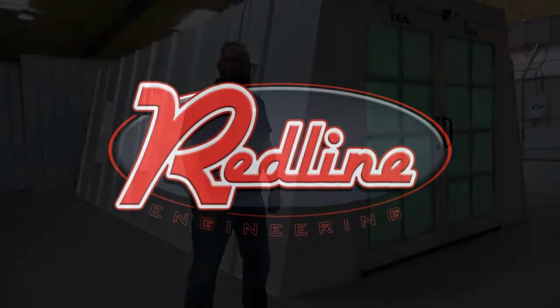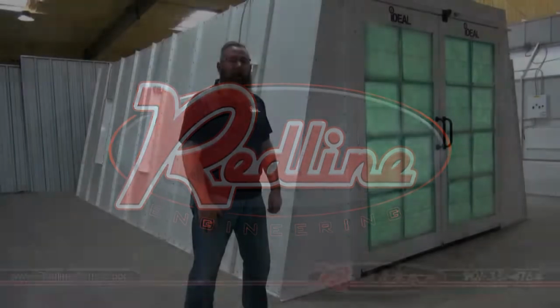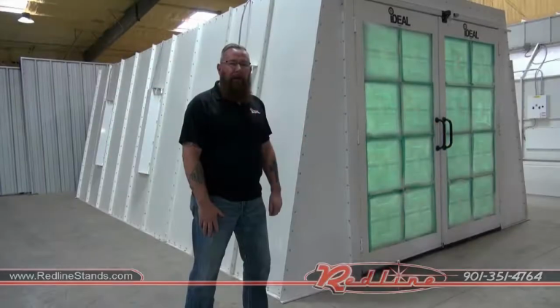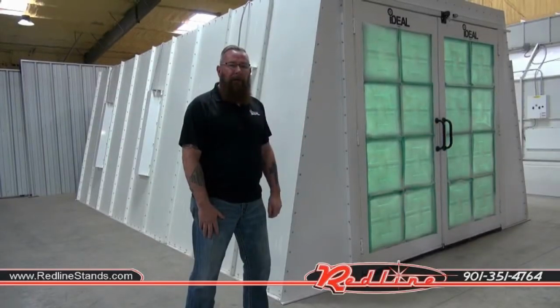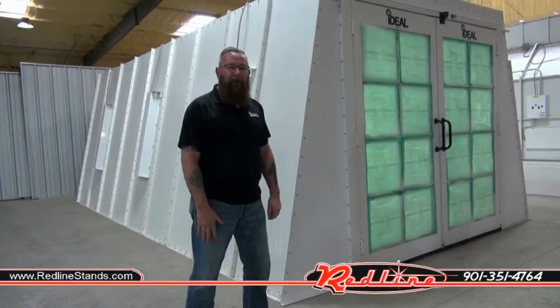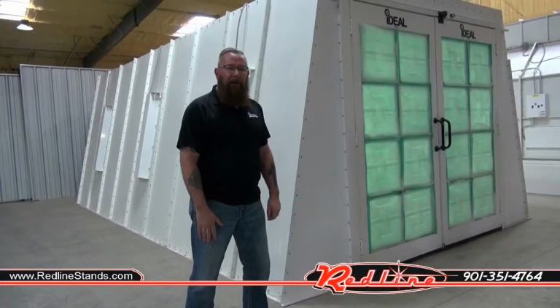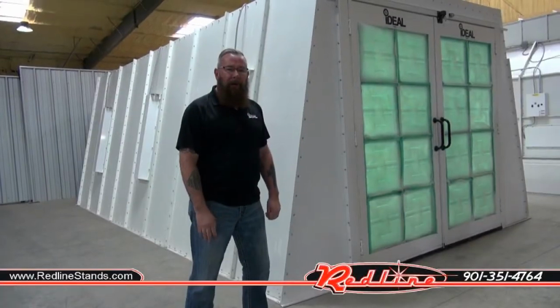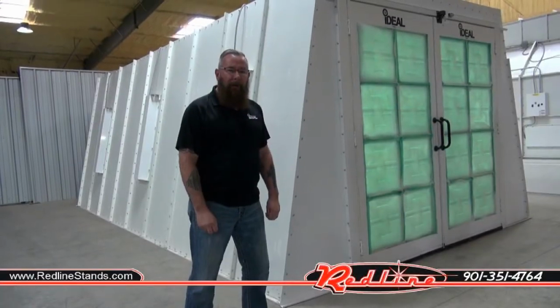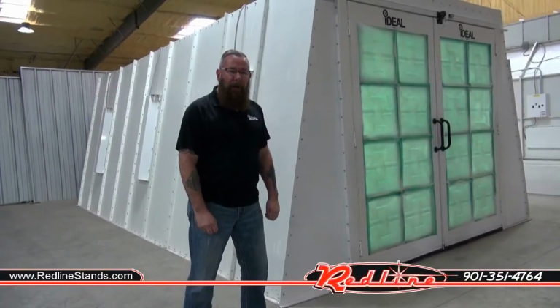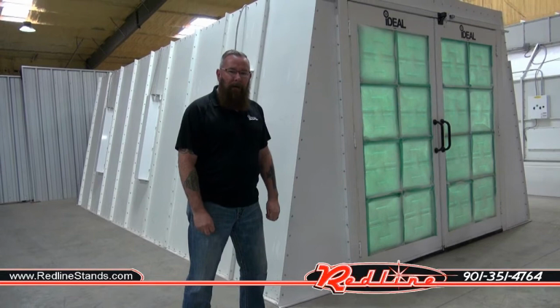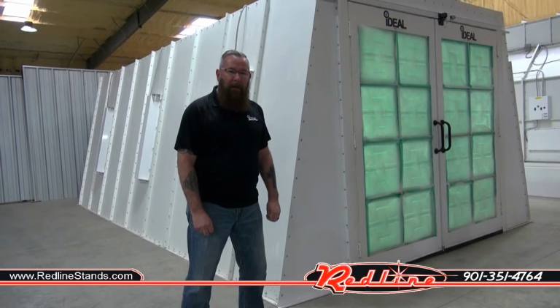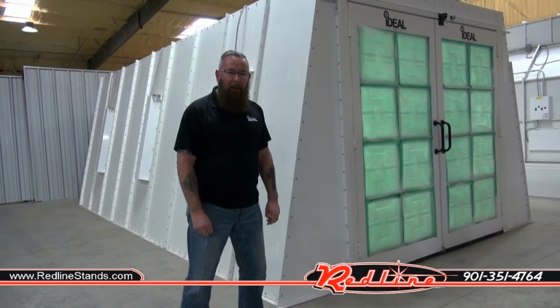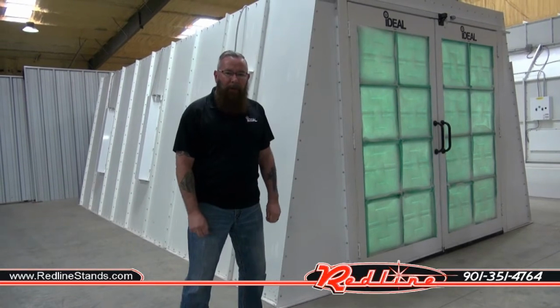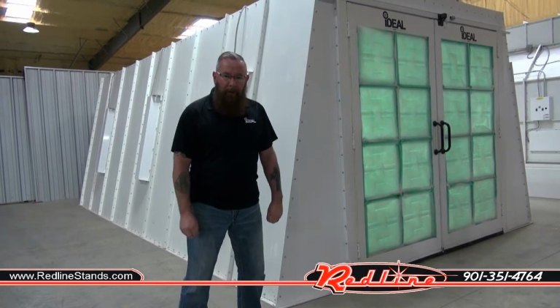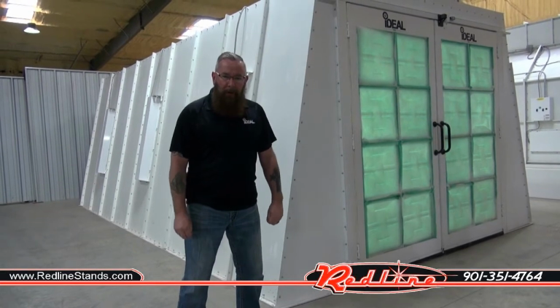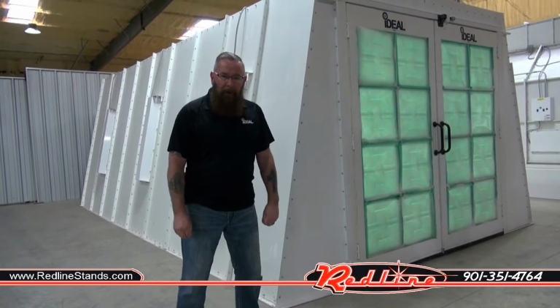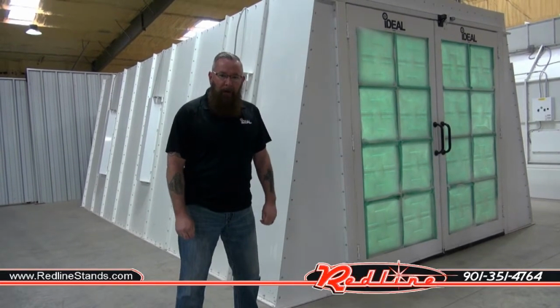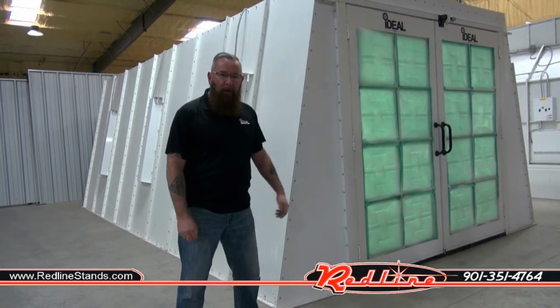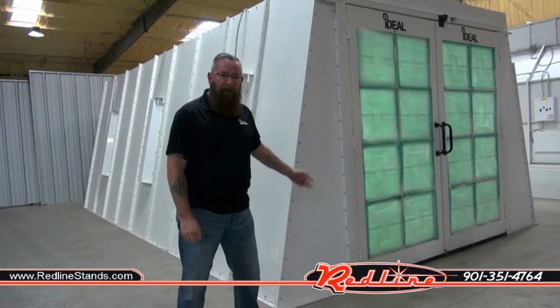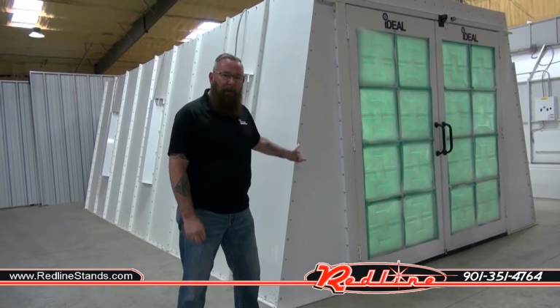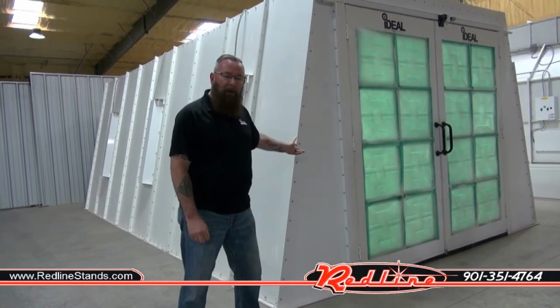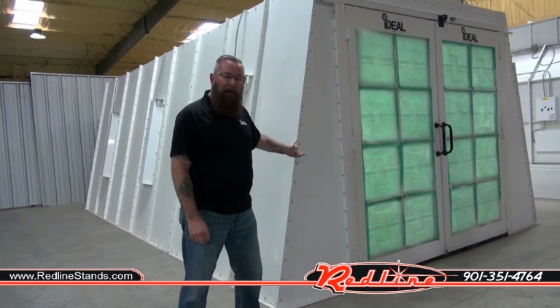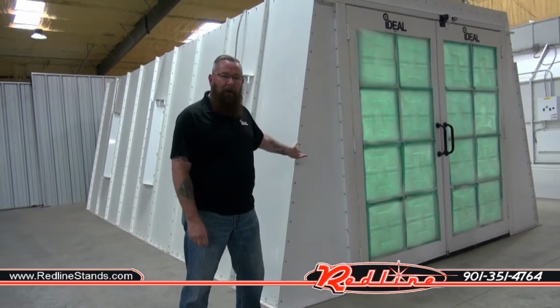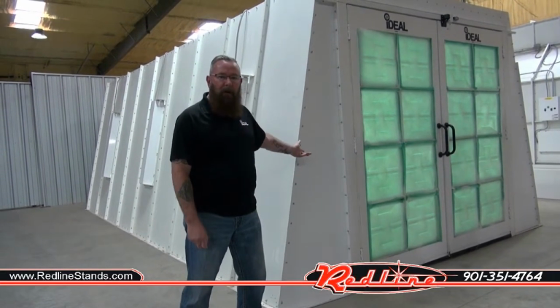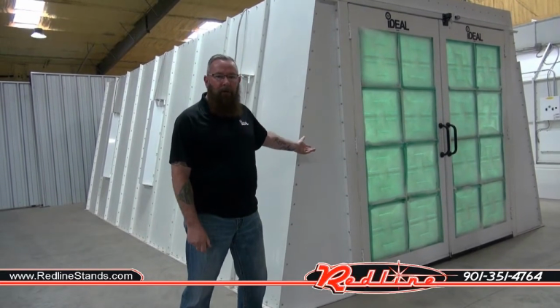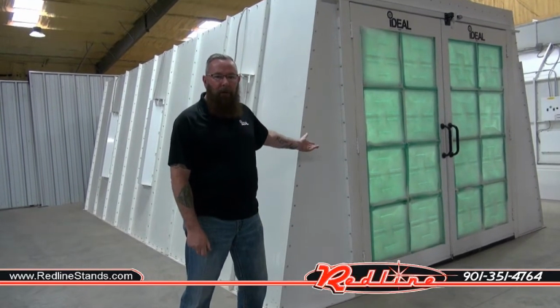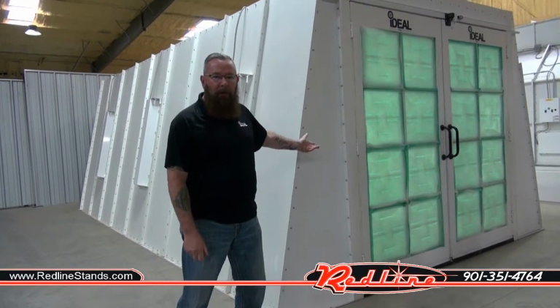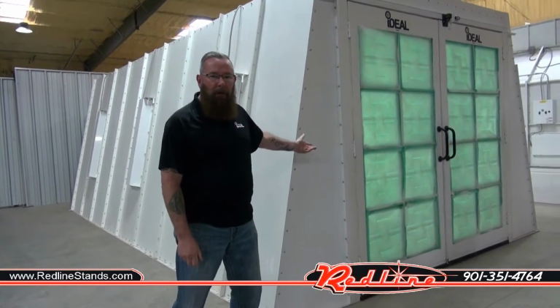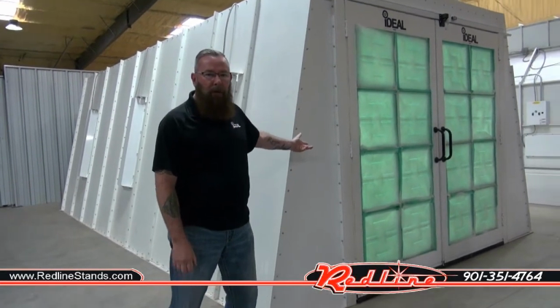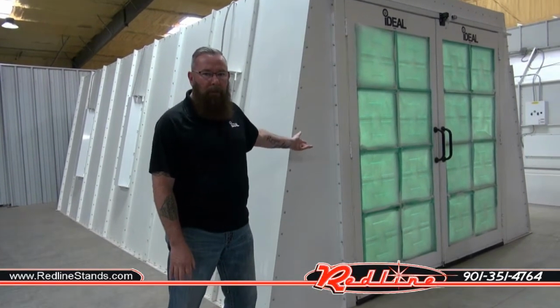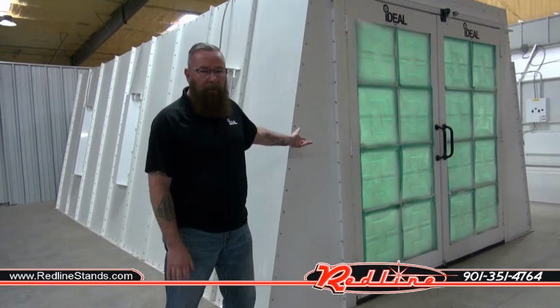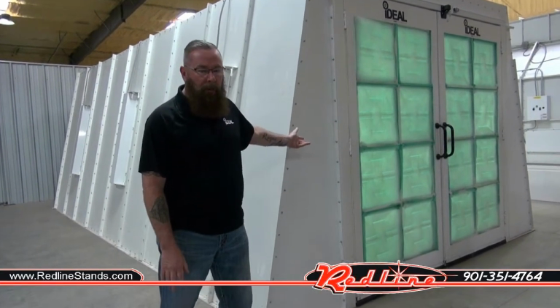Hey, this is Ron Healey with Ideal Automotive Equipment, and today we're looking at our Crossflow paint booth.